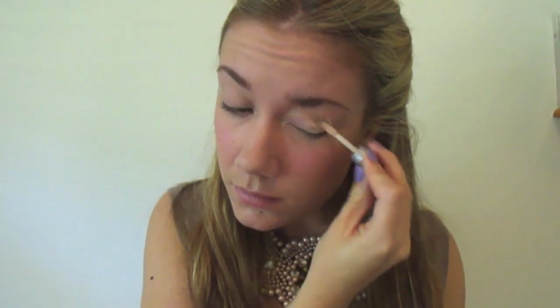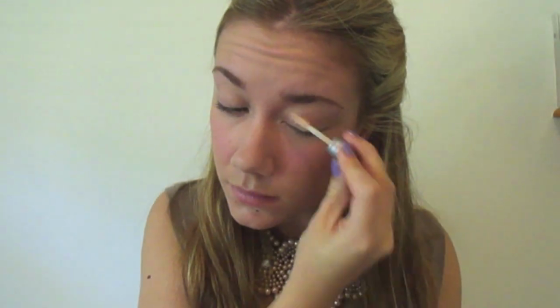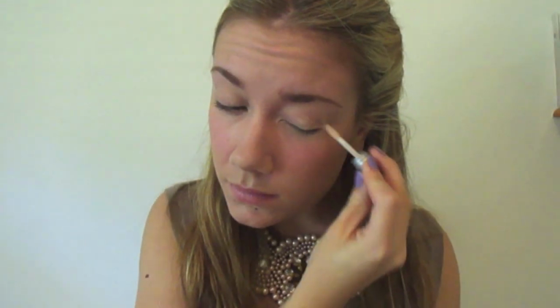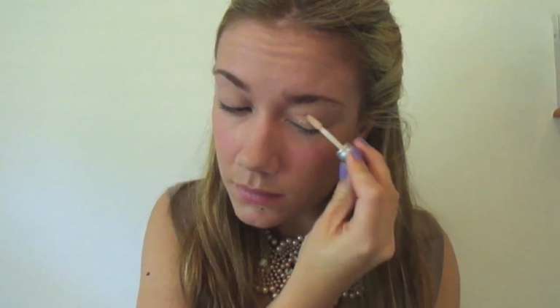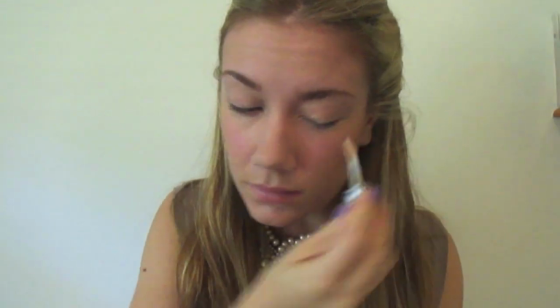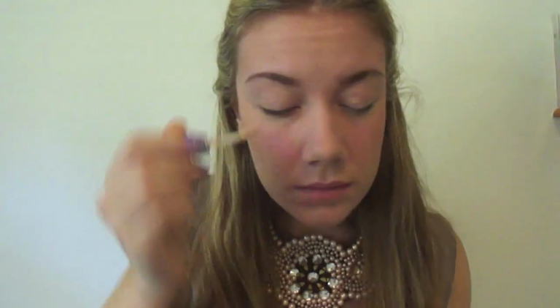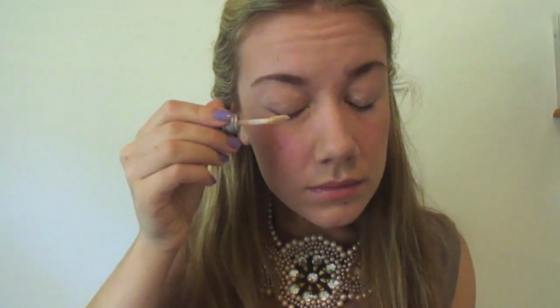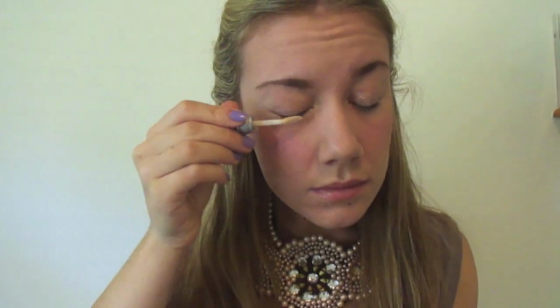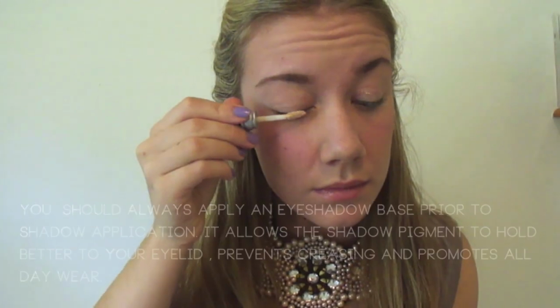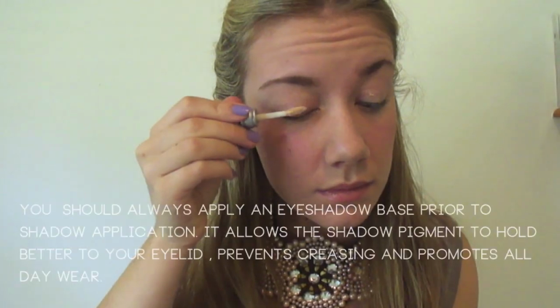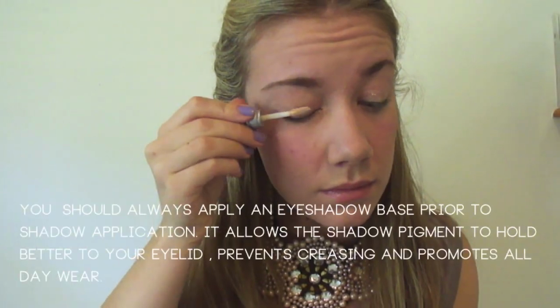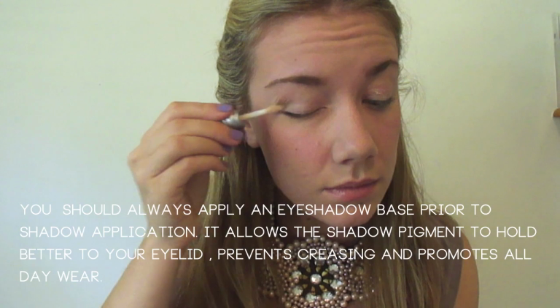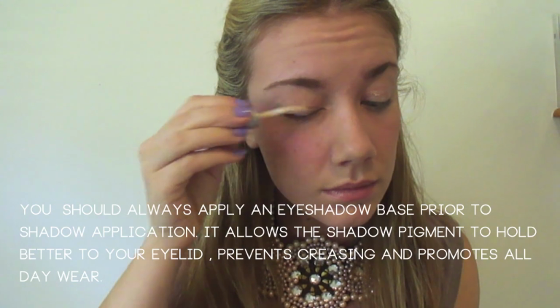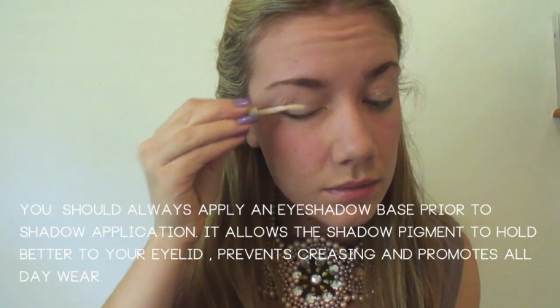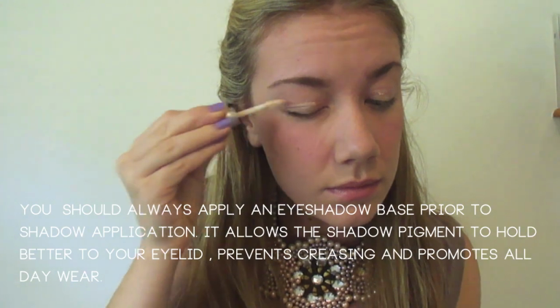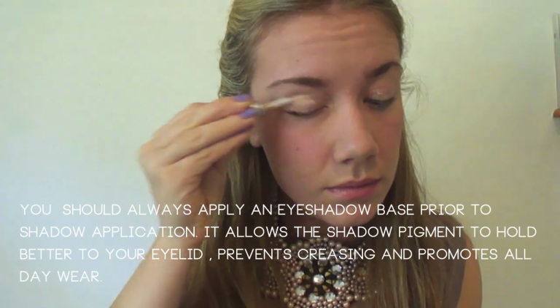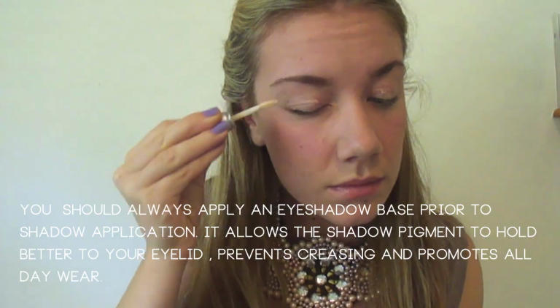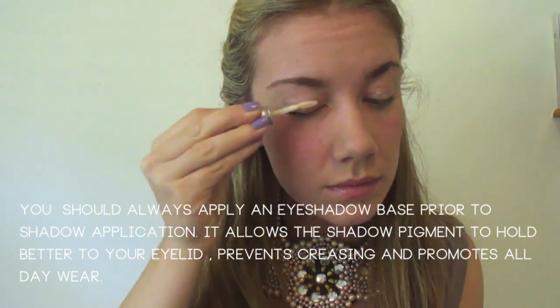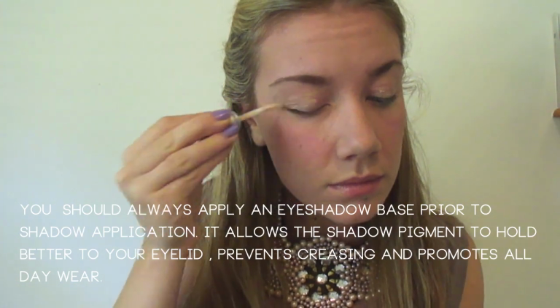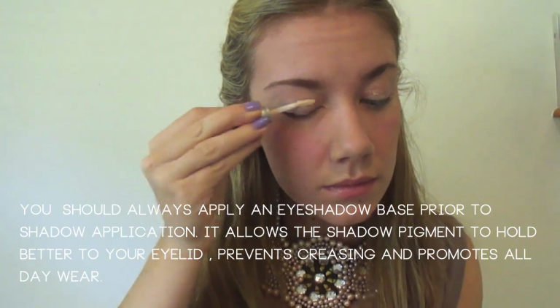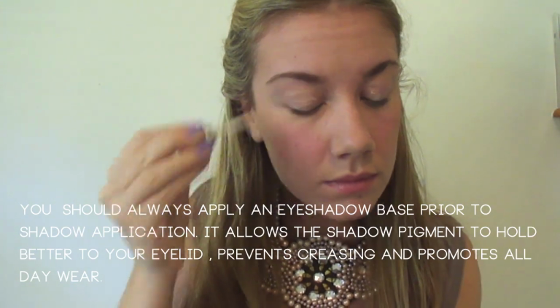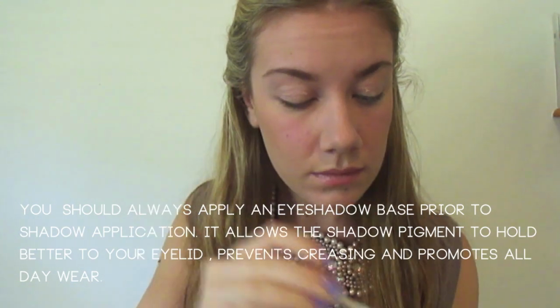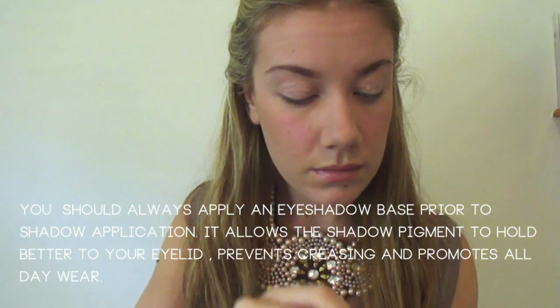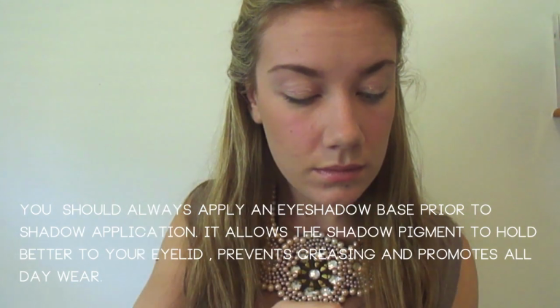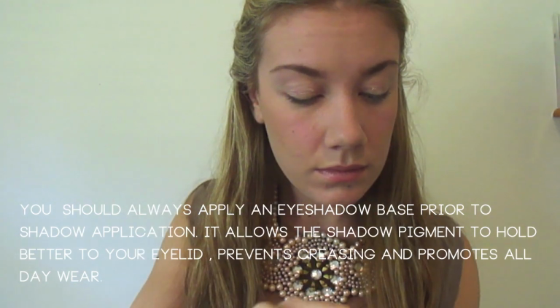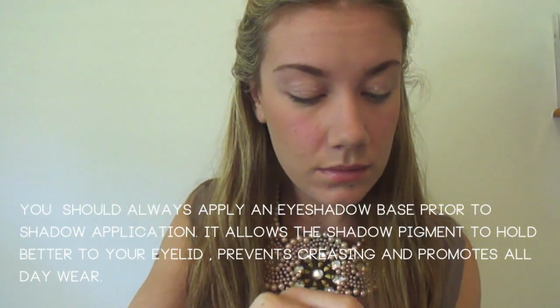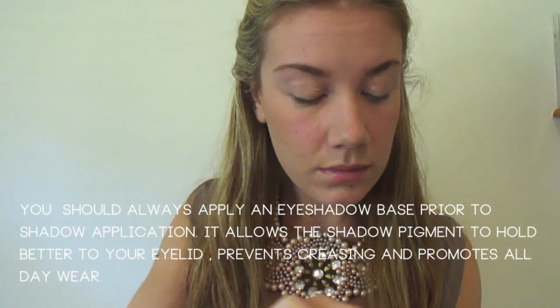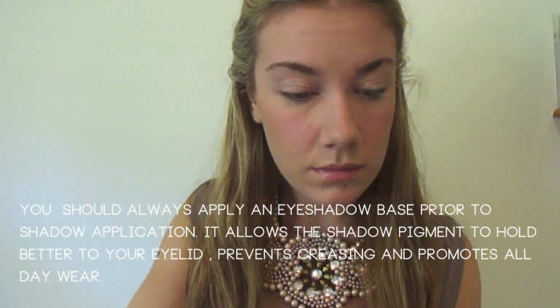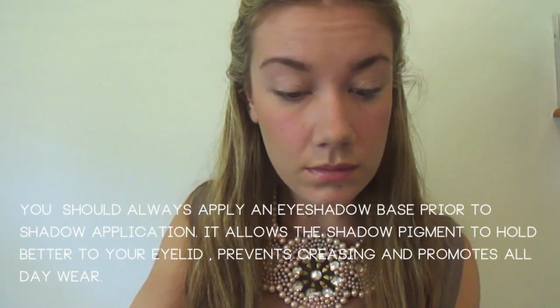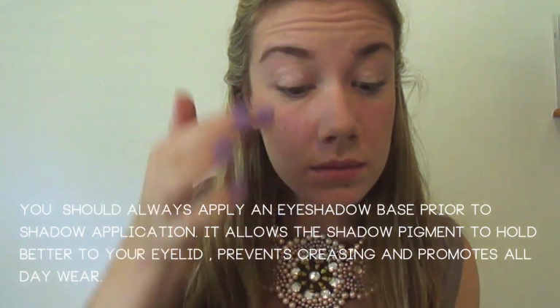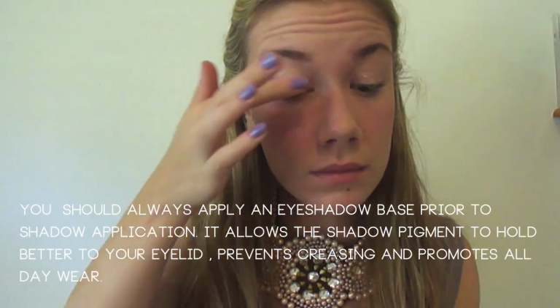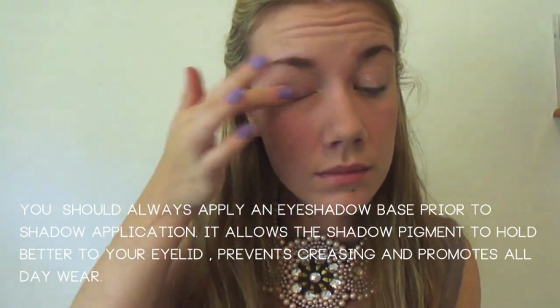First off, take your eyeshadow primer and apply it all over the base of your eyelid. I'm using the Urban Decay Primer Potion.